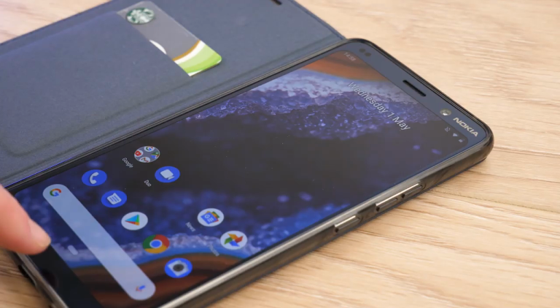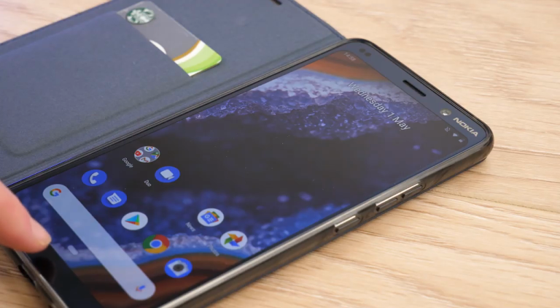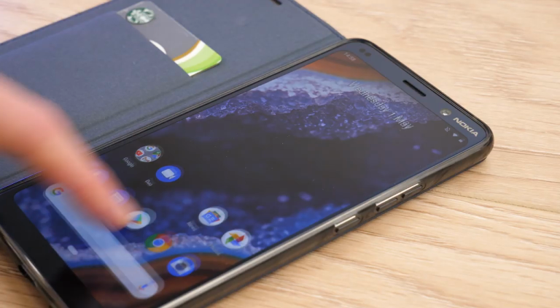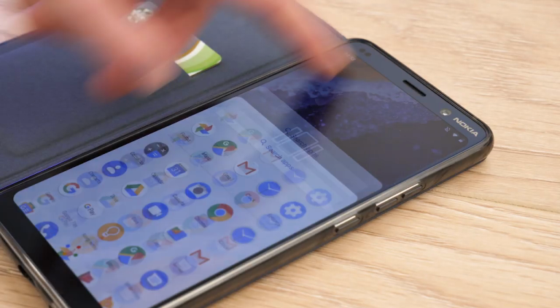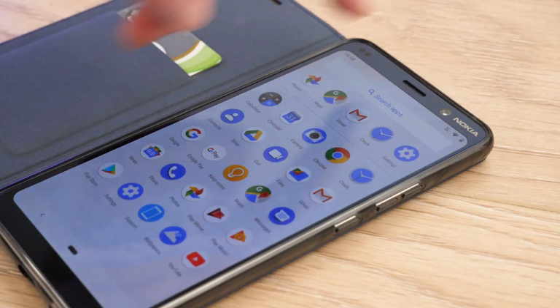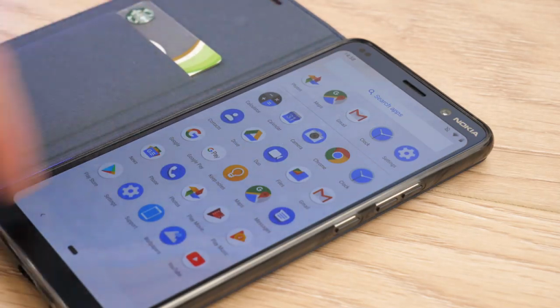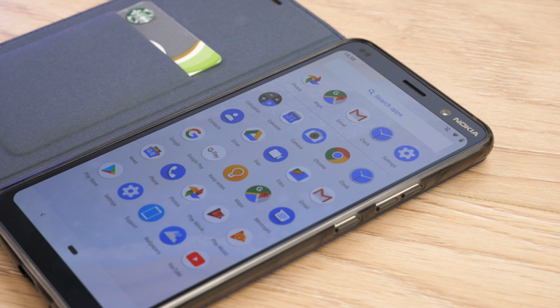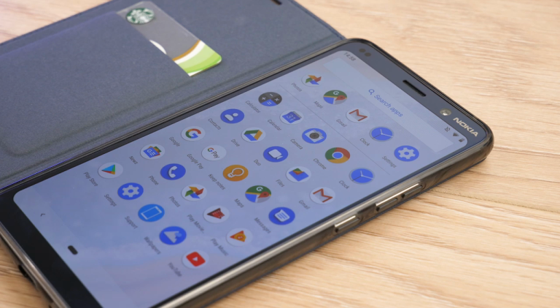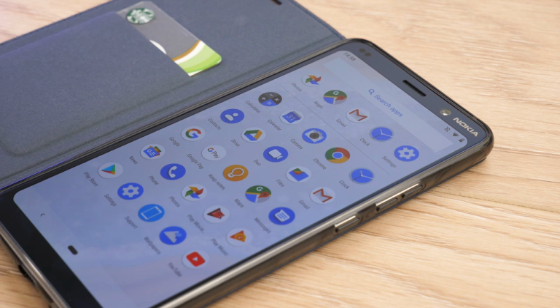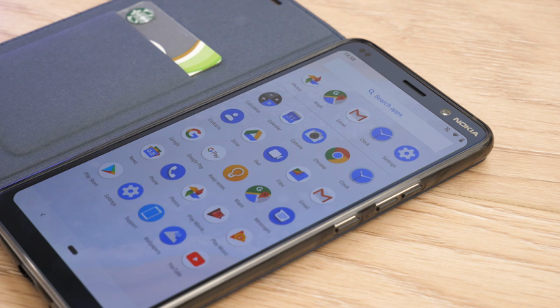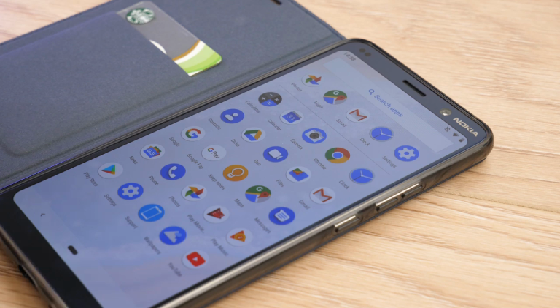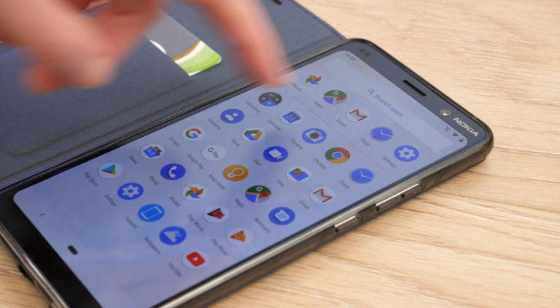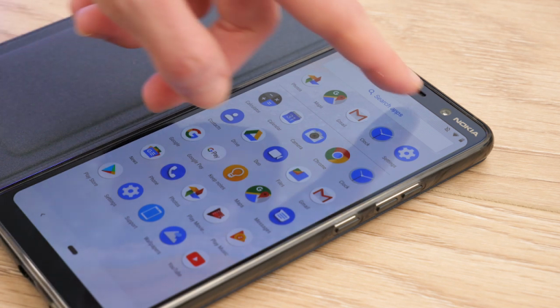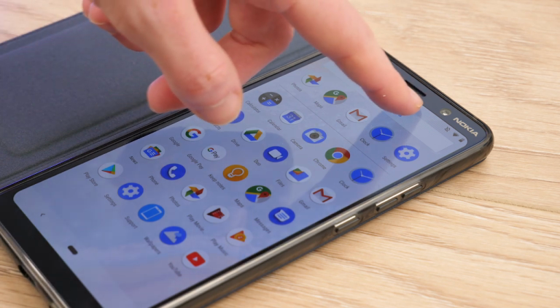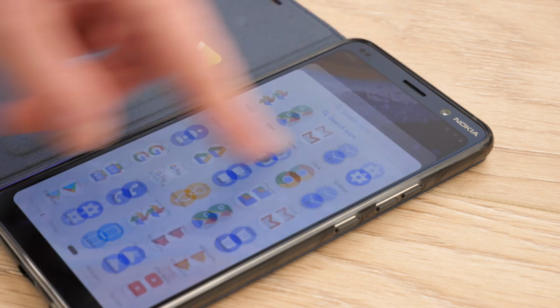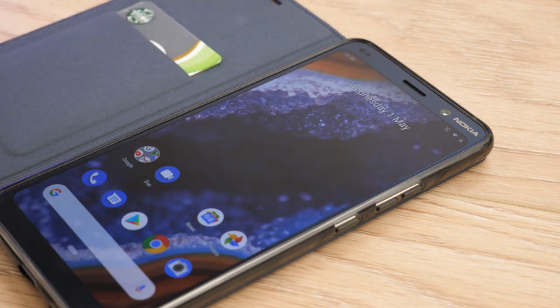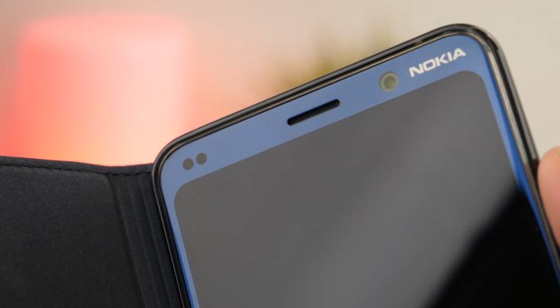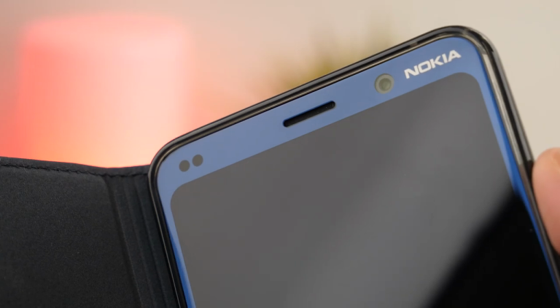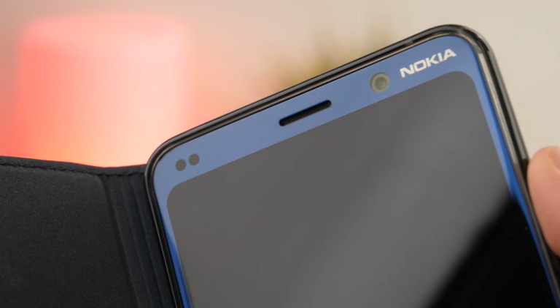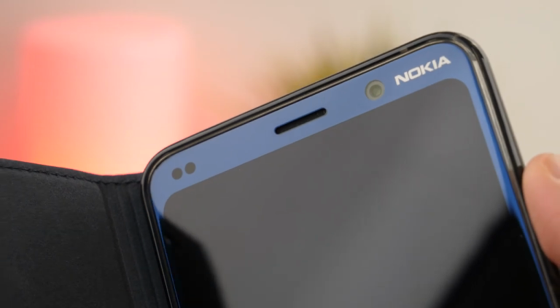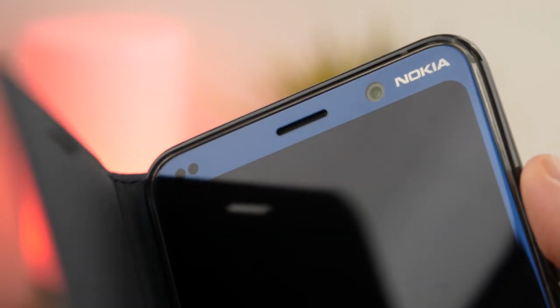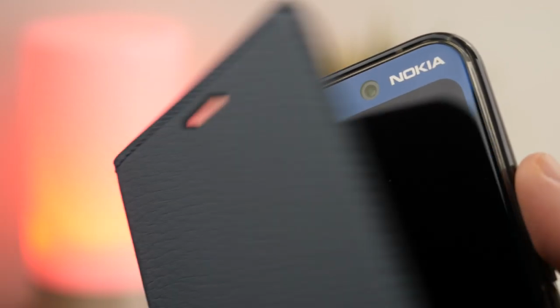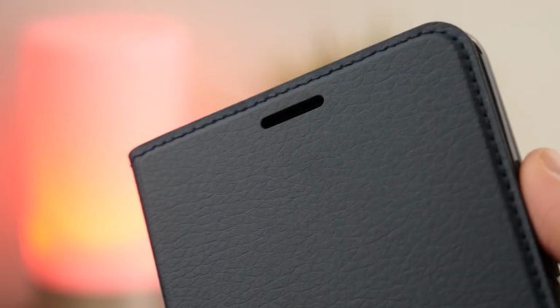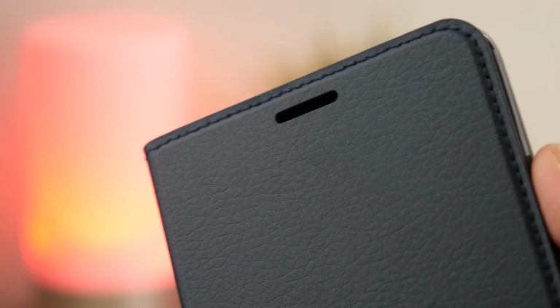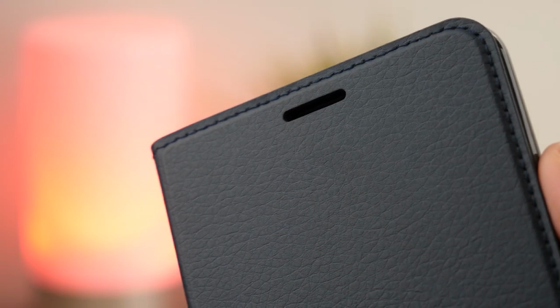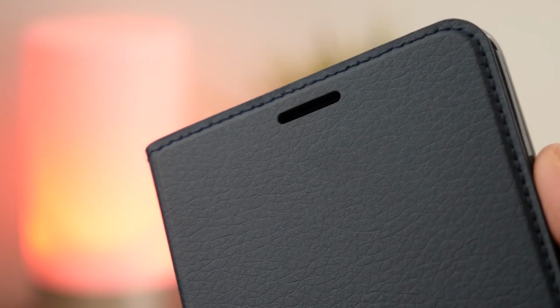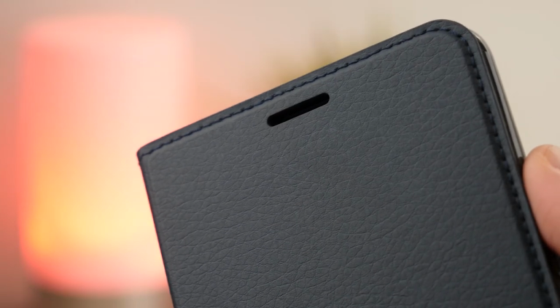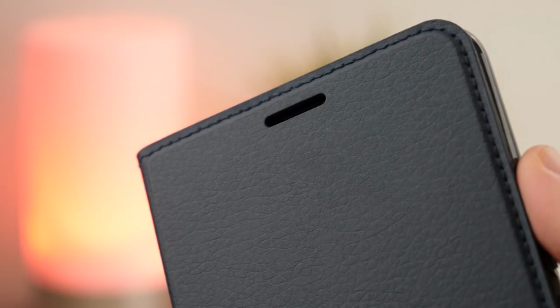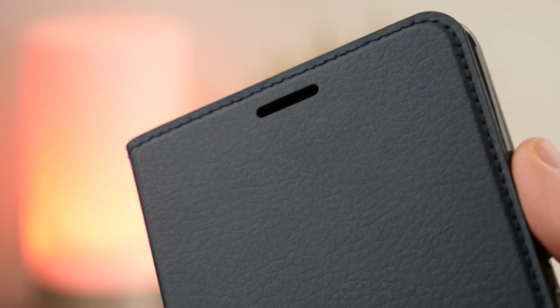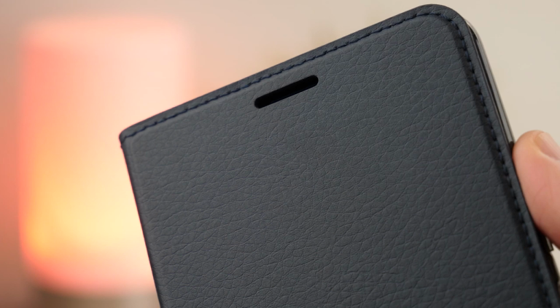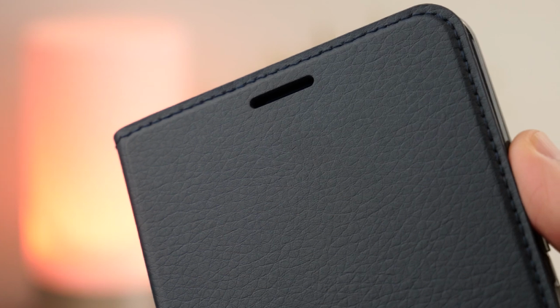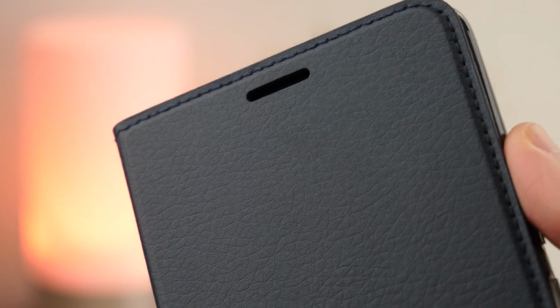Using the phone with this case on is a breeze — it doesn't get in the way and the speaker cutout at the front means you can take calls with the wallet closed.